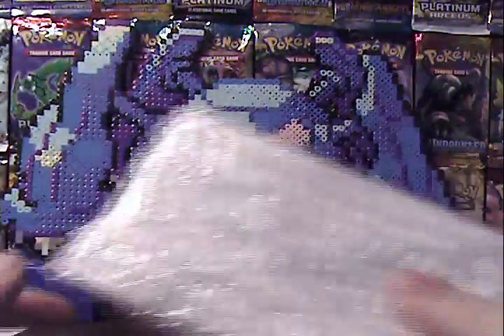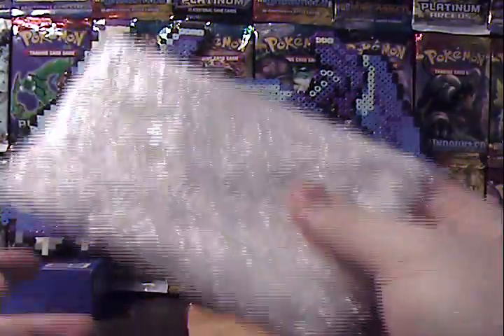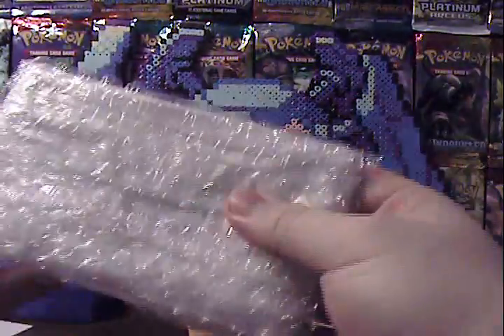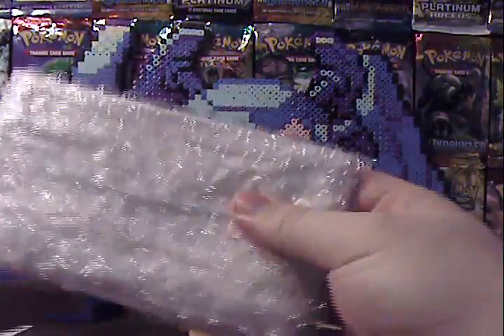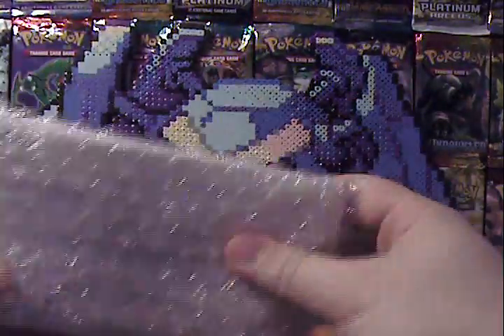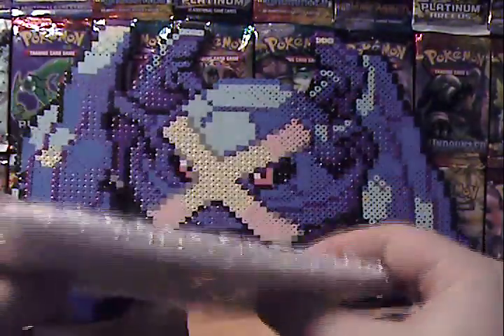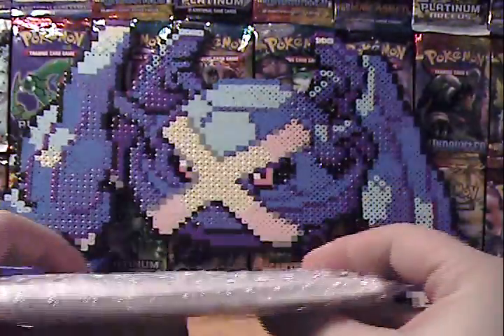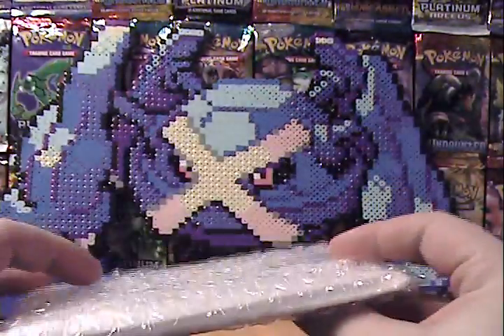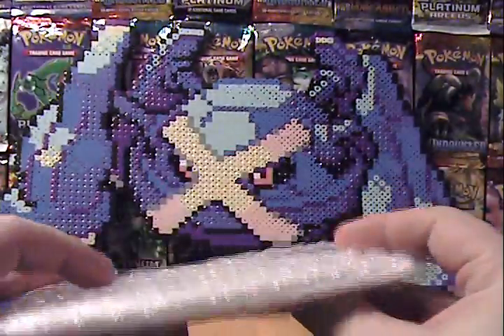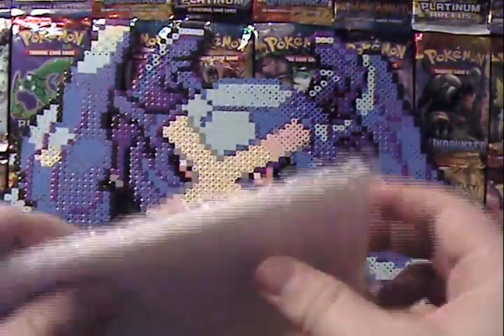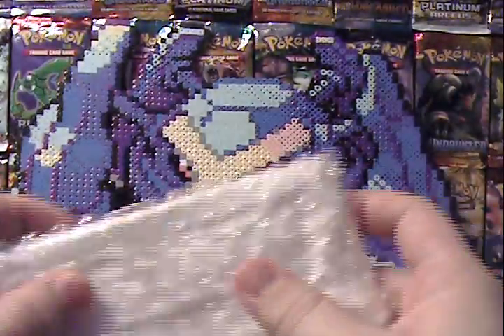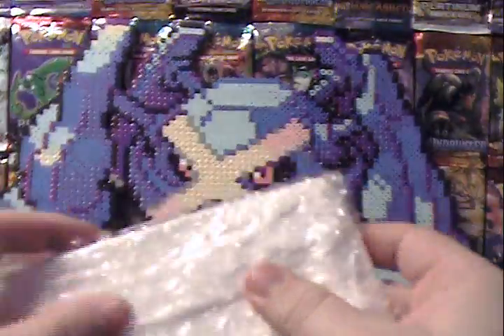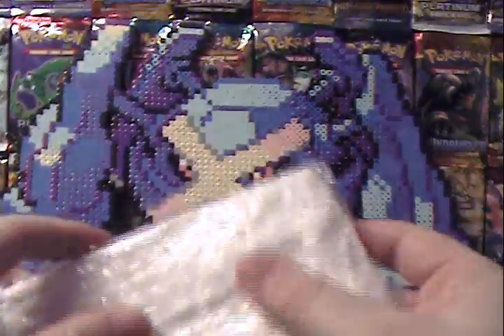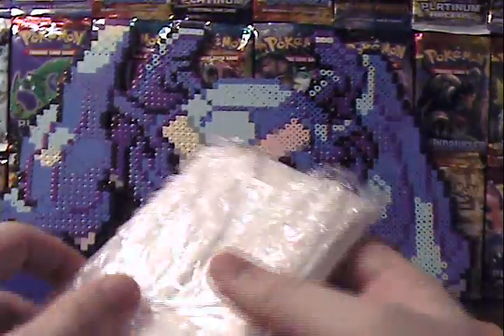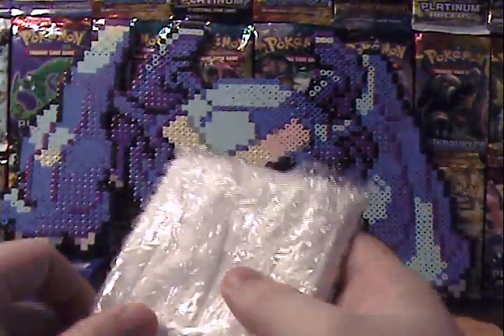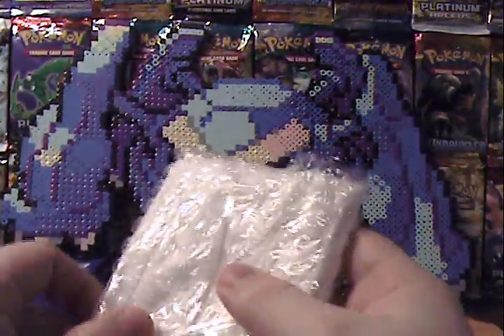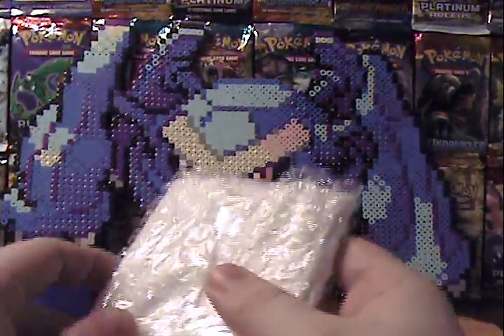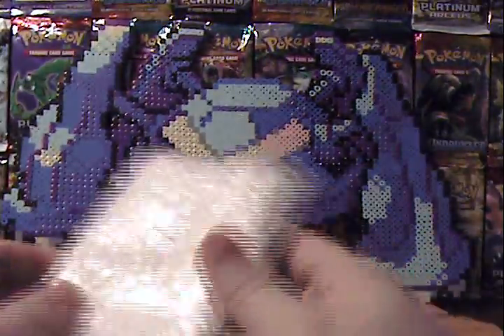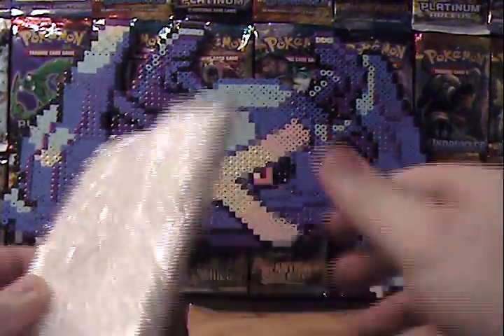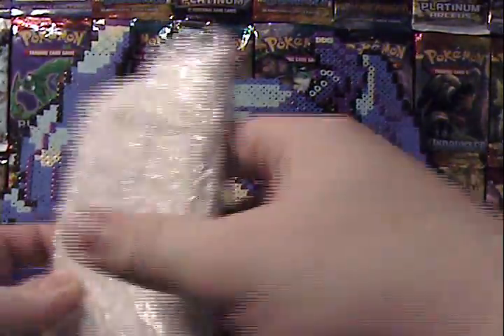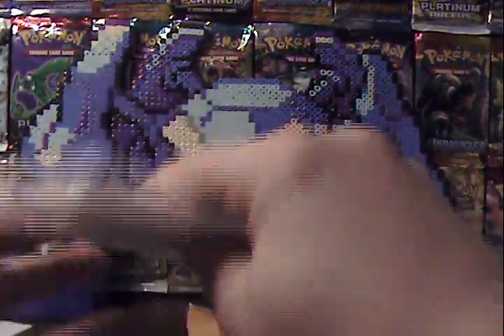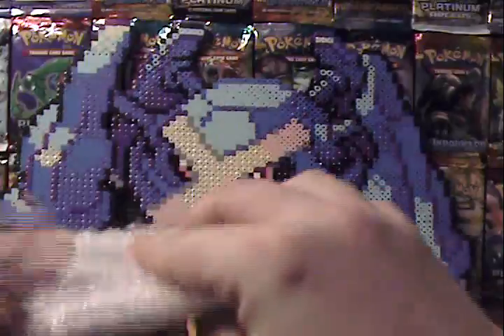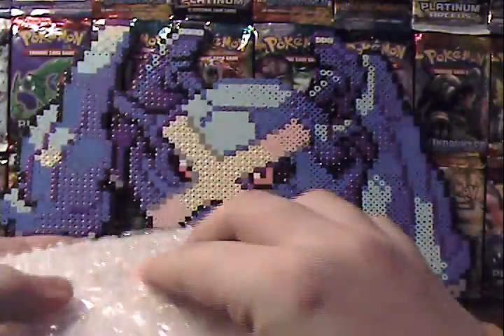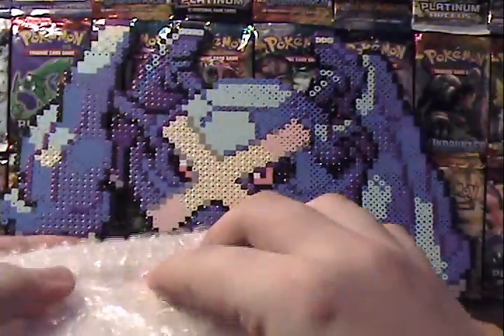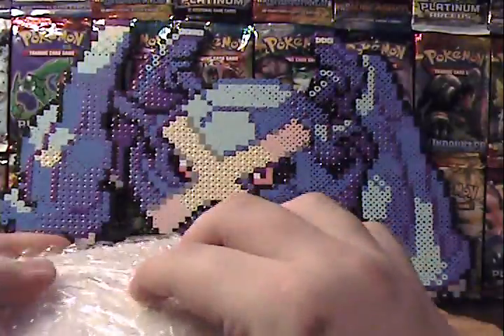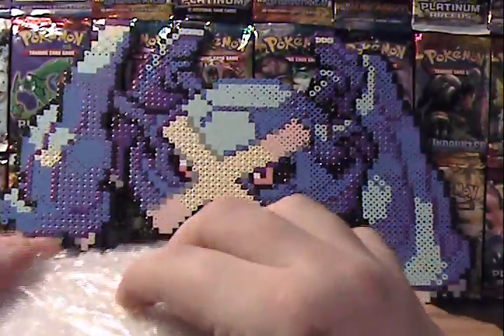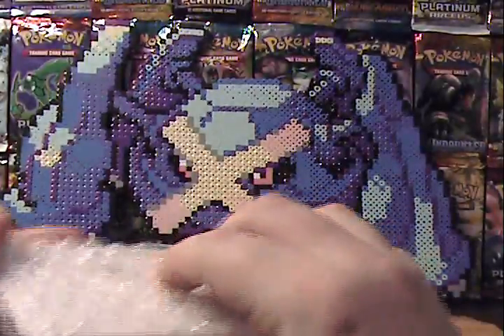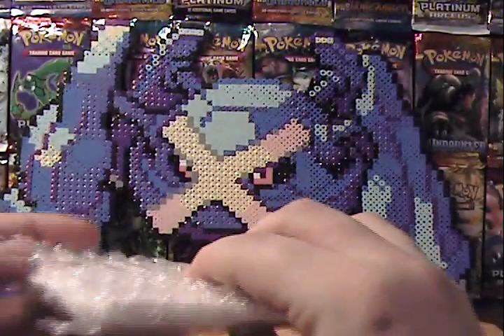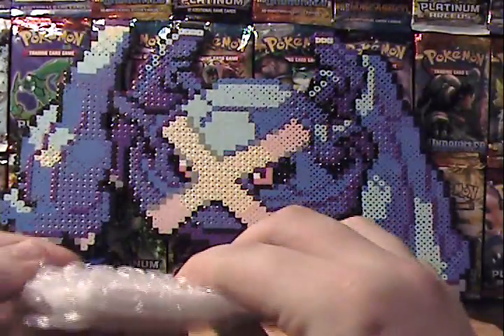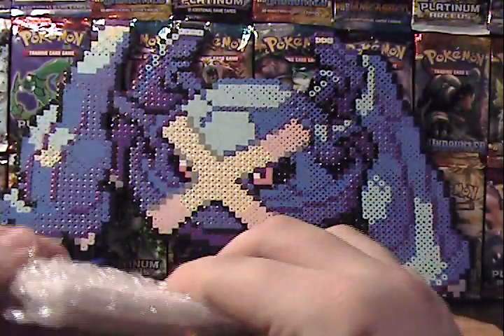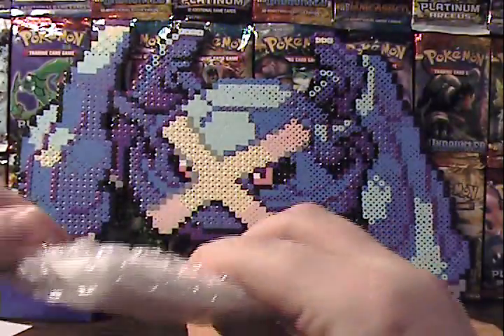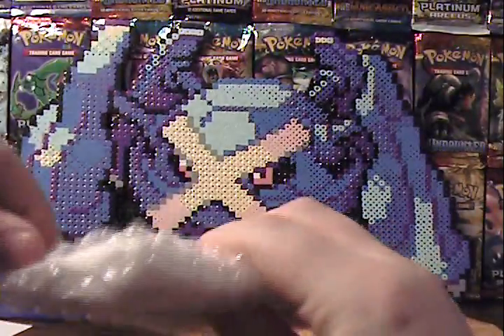Yep, it's another graded card. There we go.